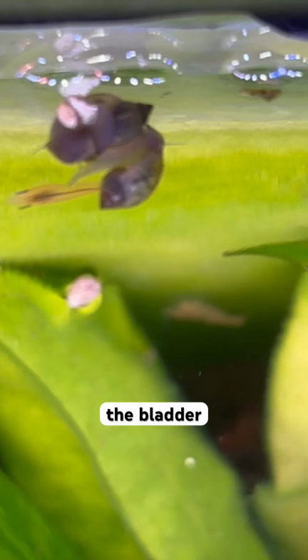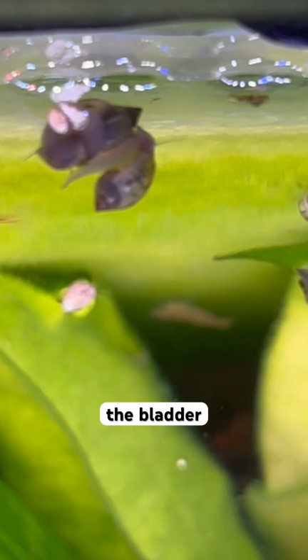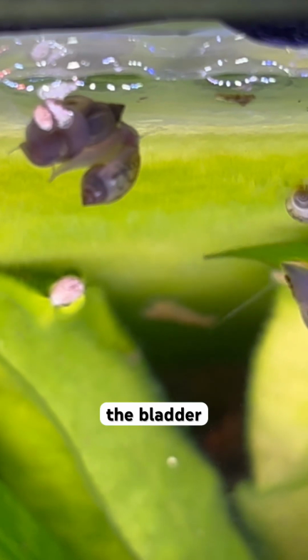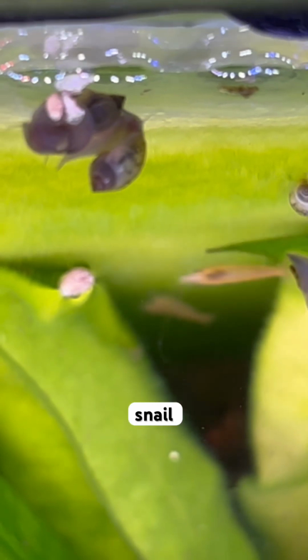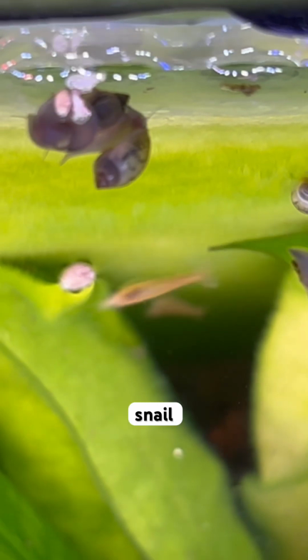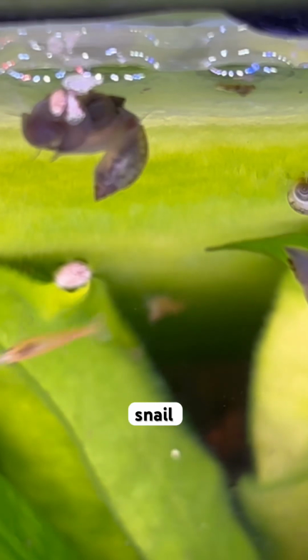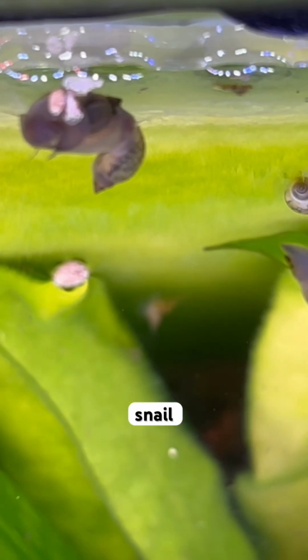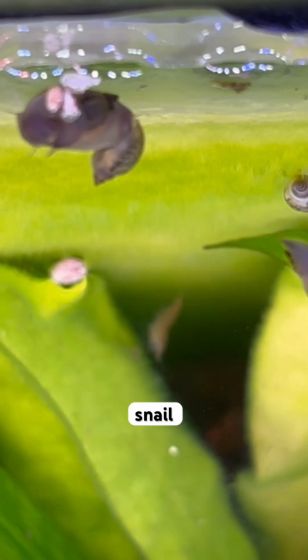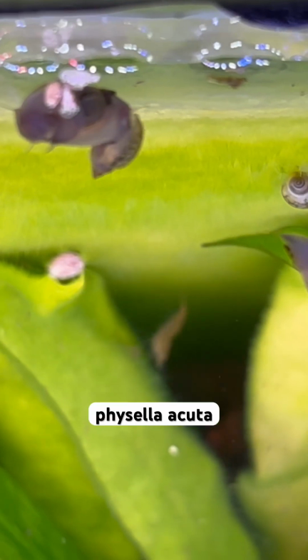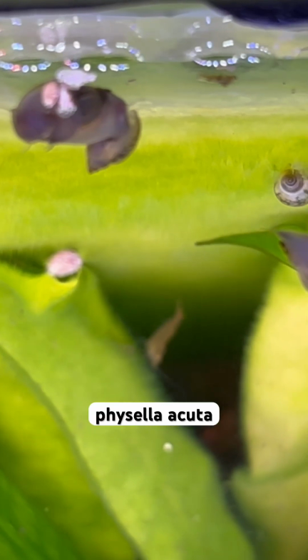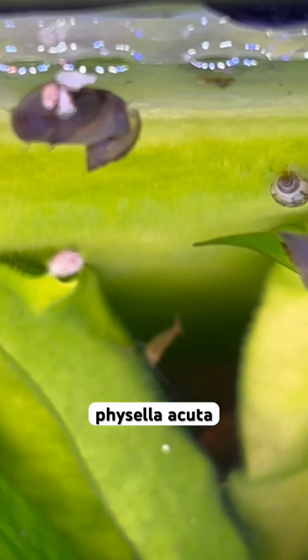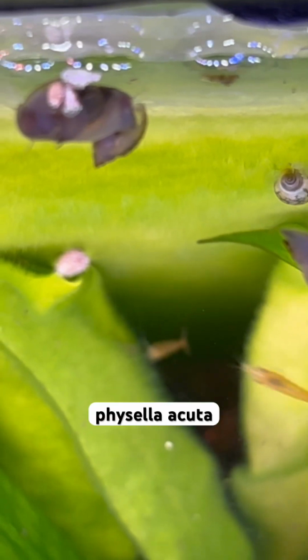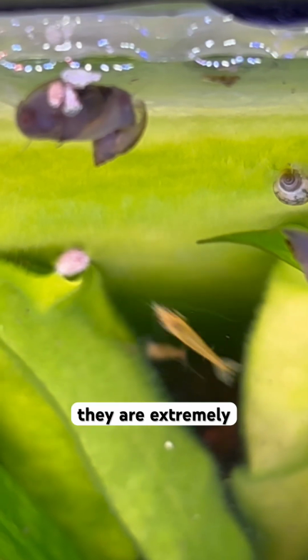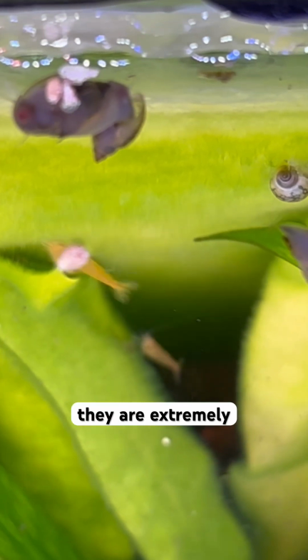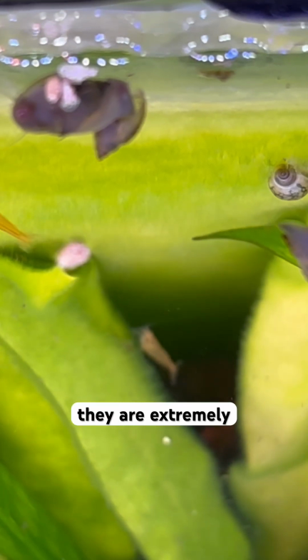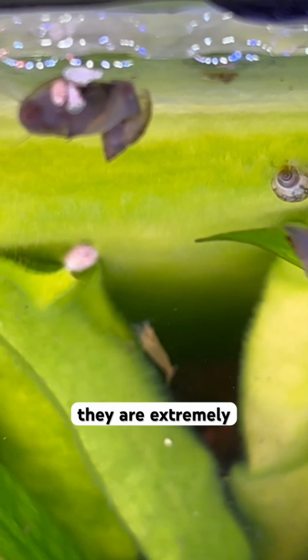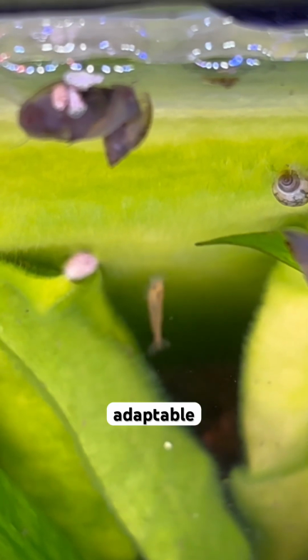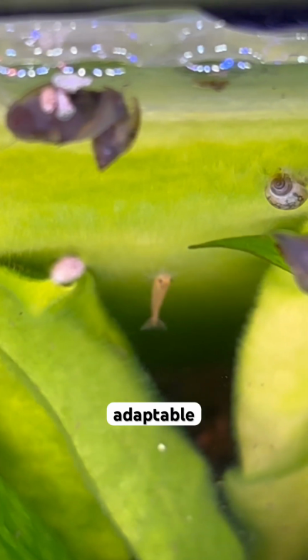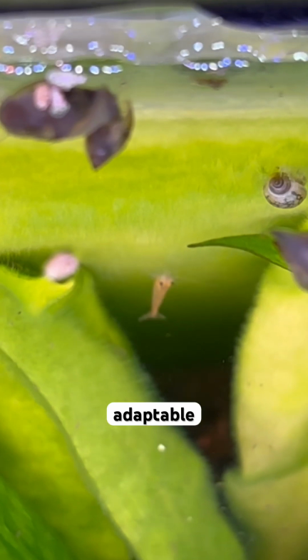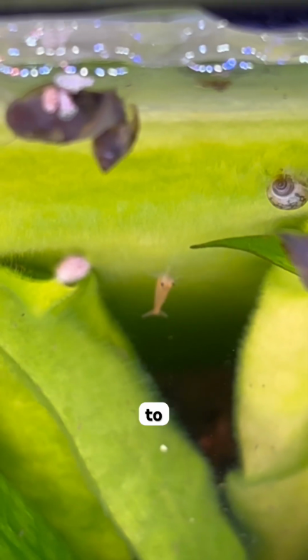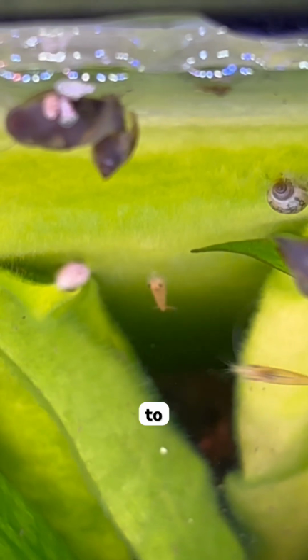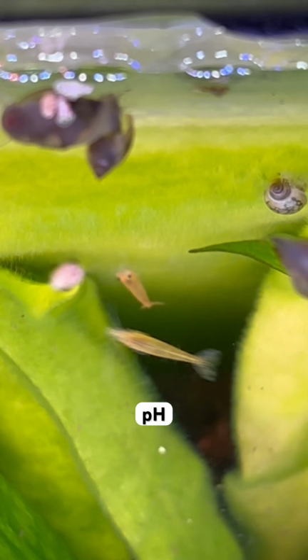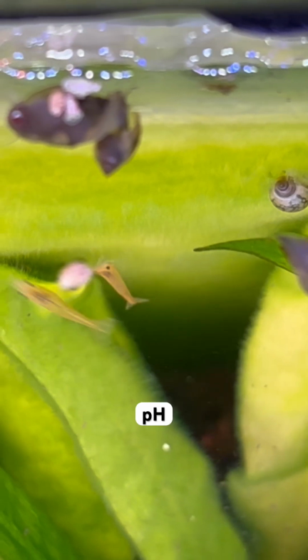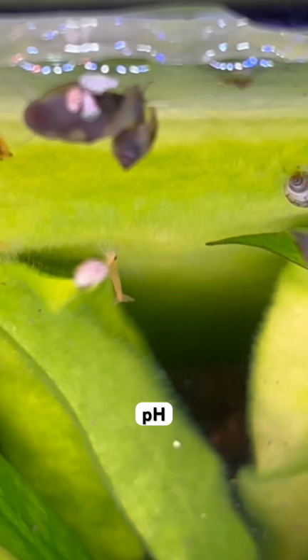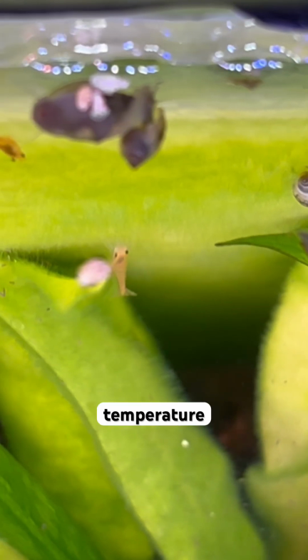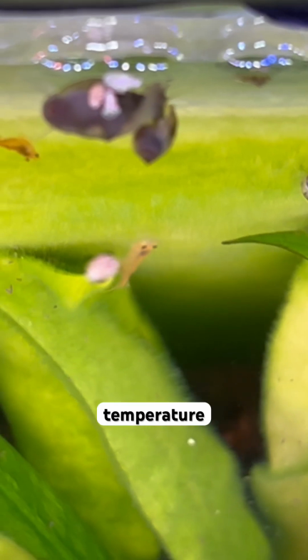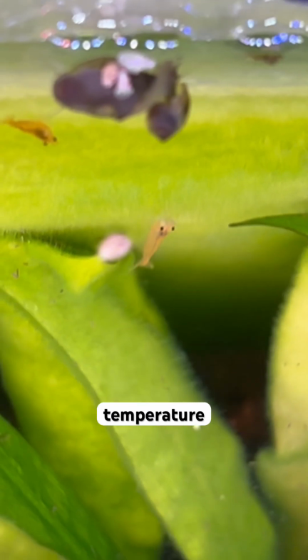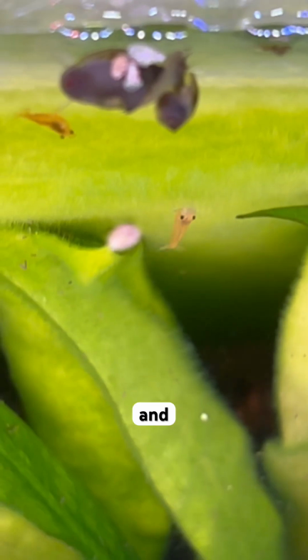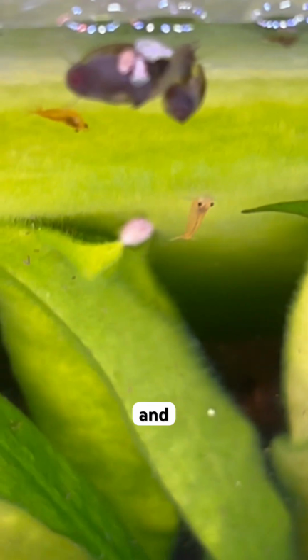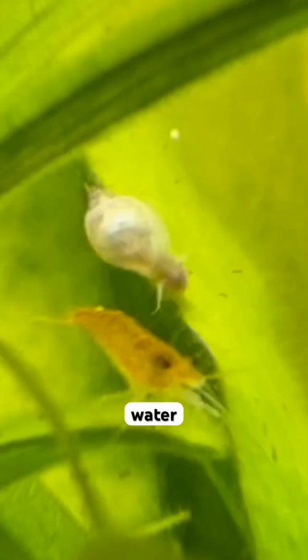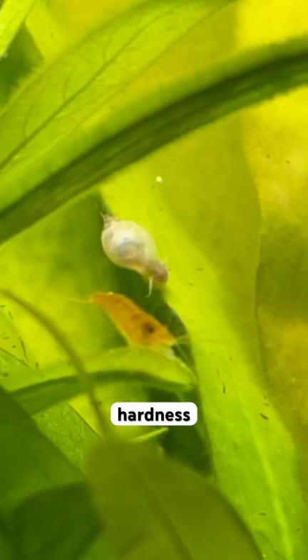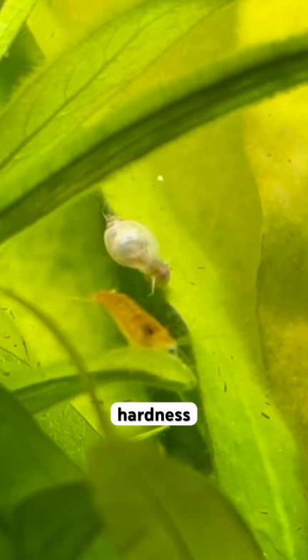The bladder snail, Physella acuta, is extremely adaptable to pH, temperature, and water hardness.